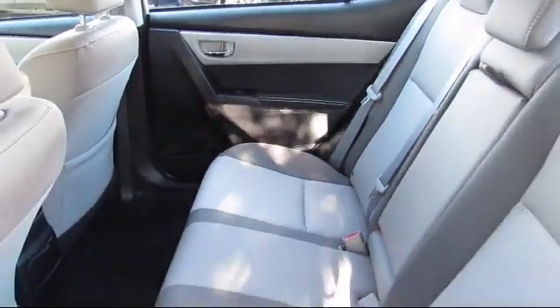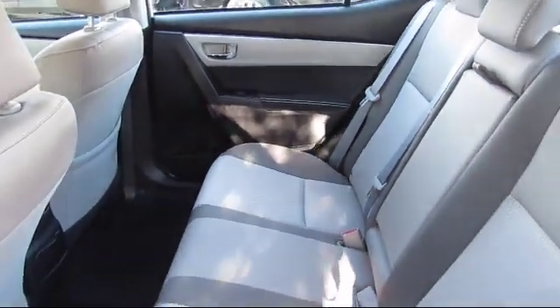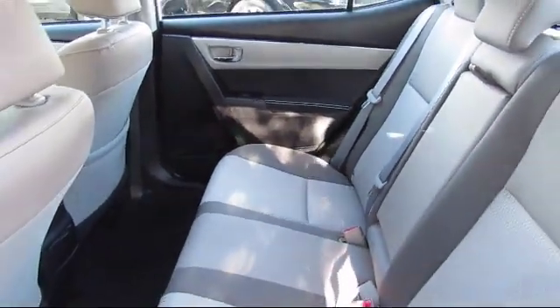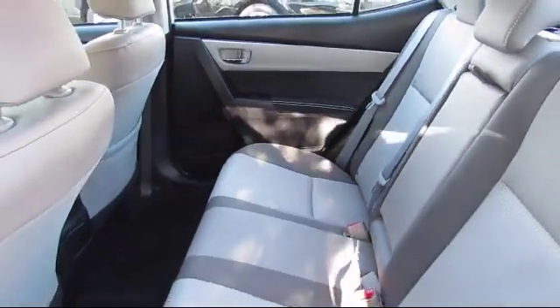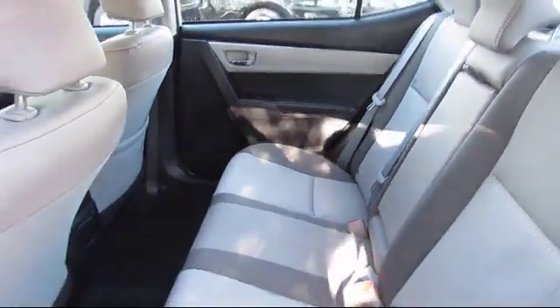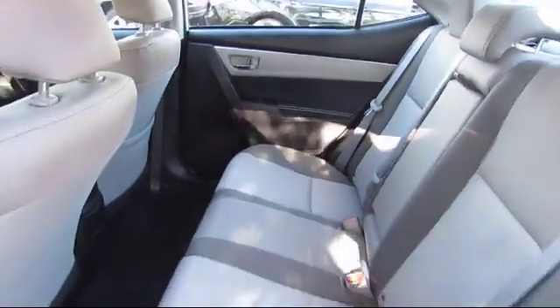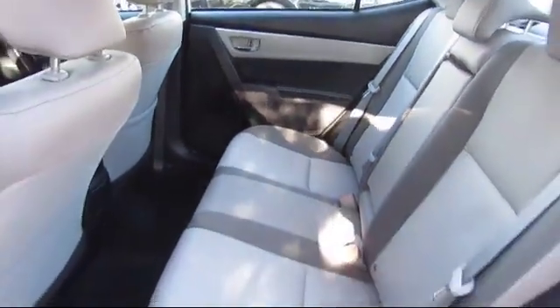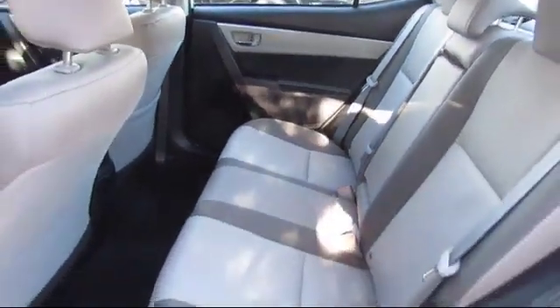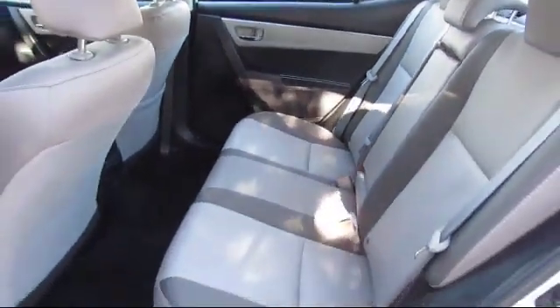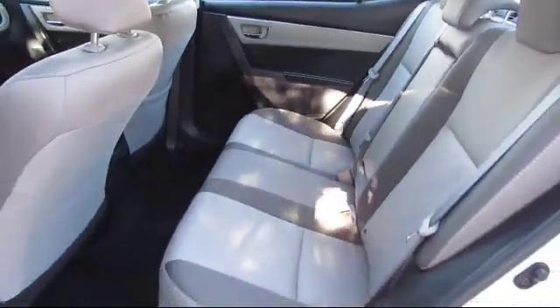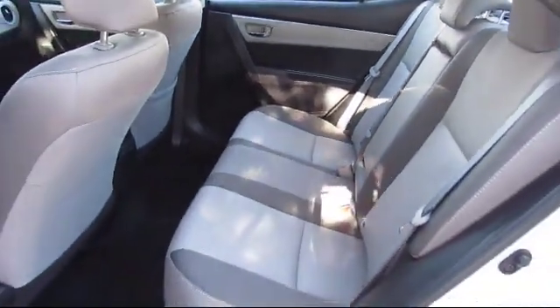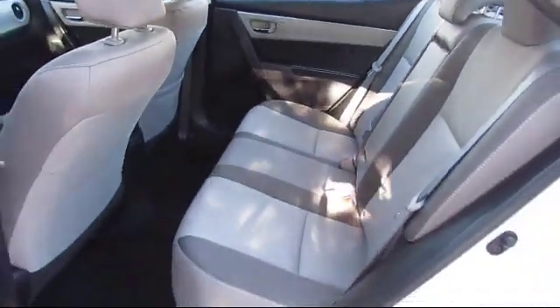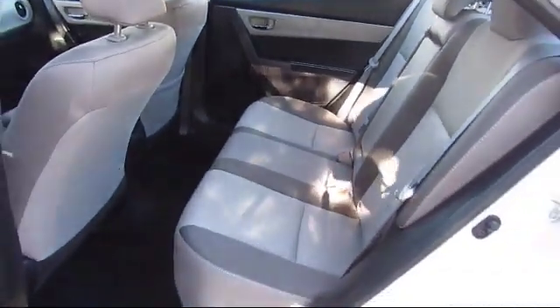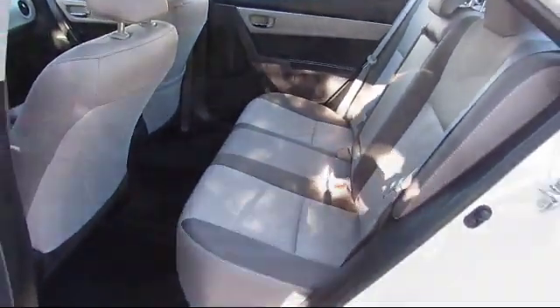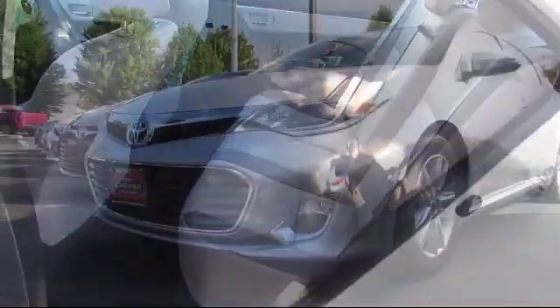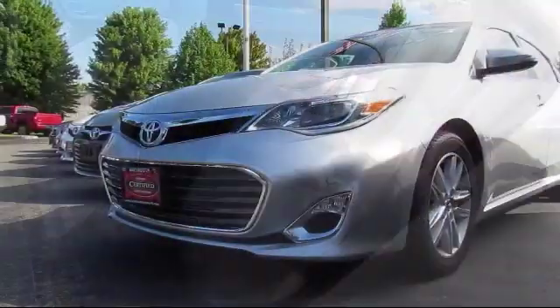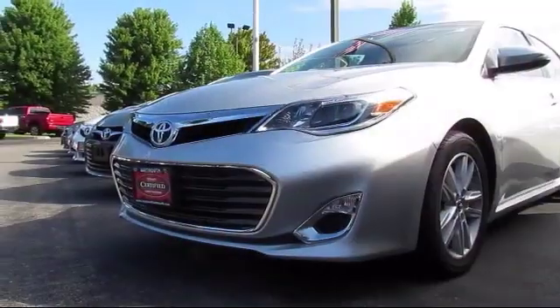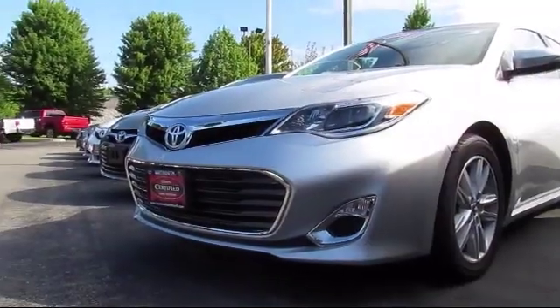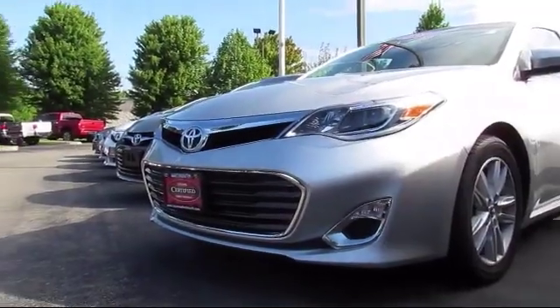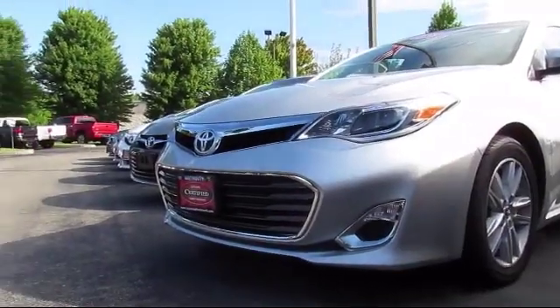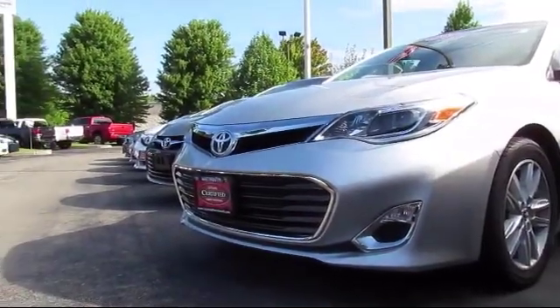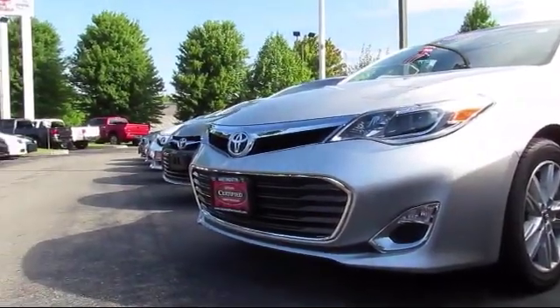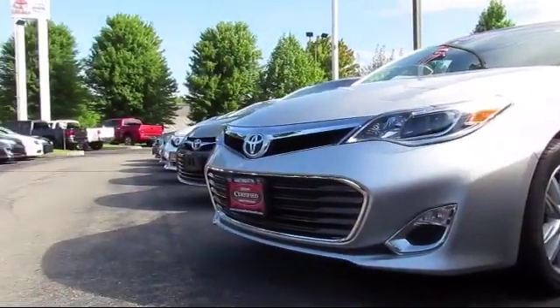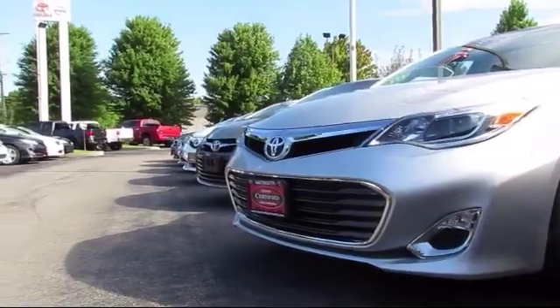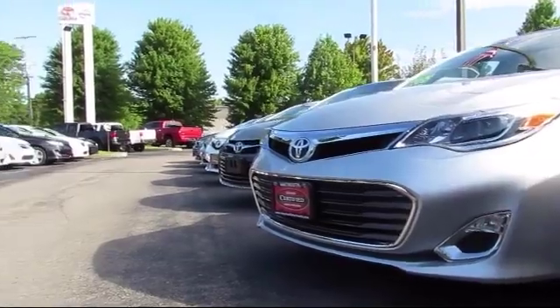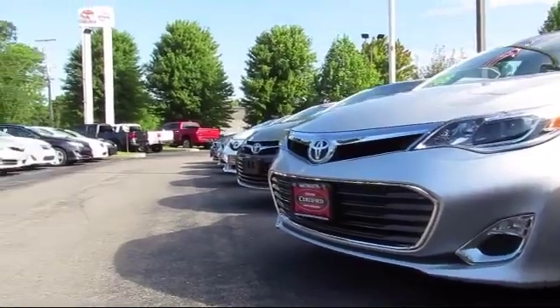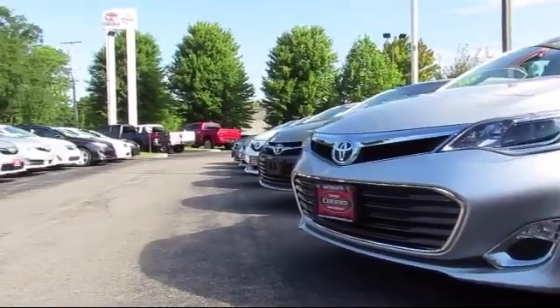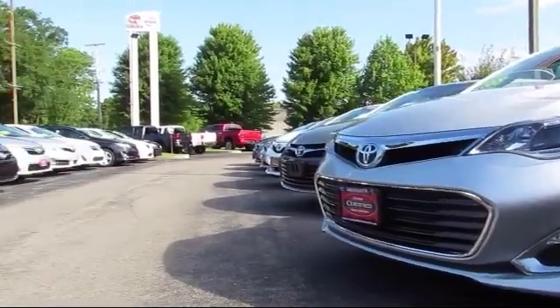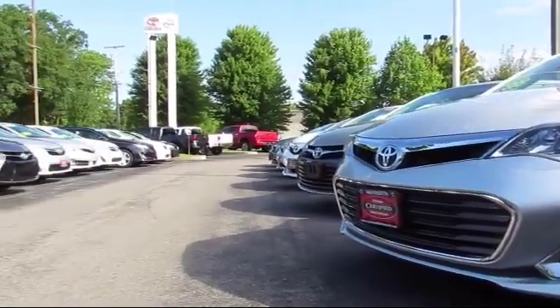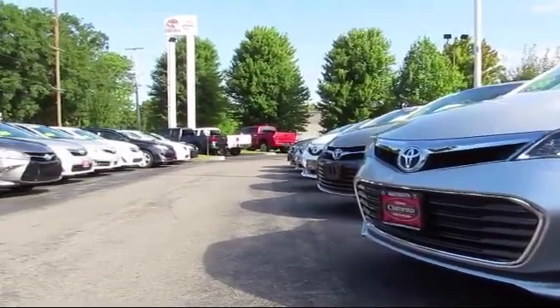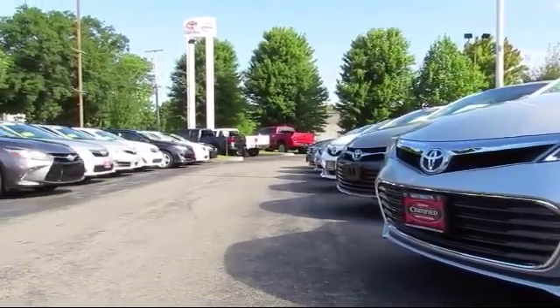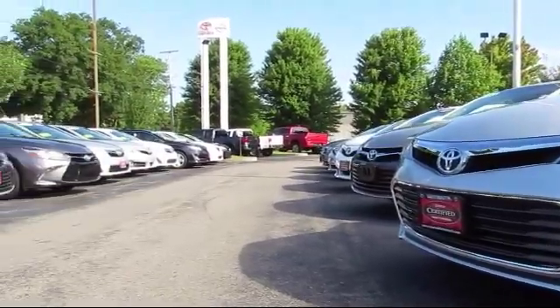With complimentary shuttle service and free car washes with vehicle purchase, you'll see why Toyota of Dartmouth has been the South Coast's dealer of choice for over 17 years.